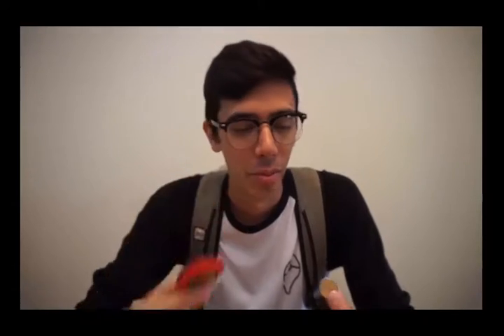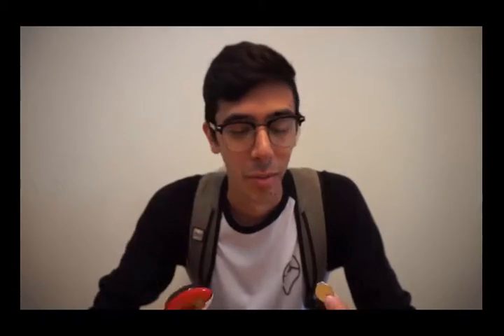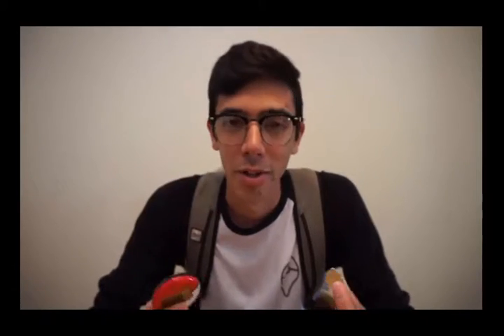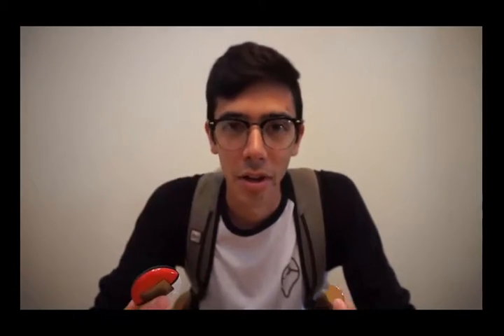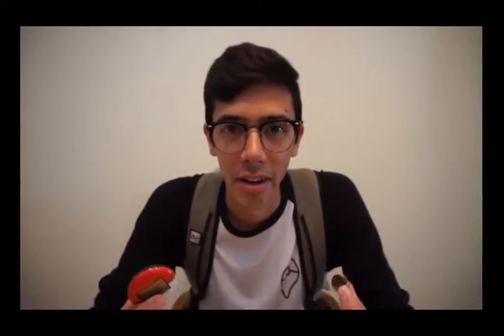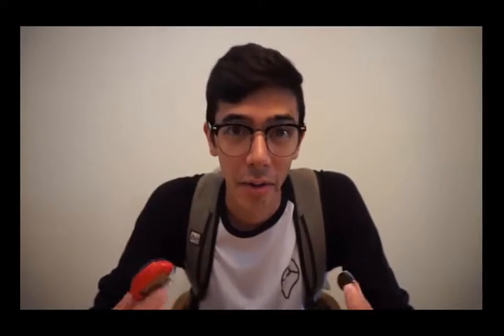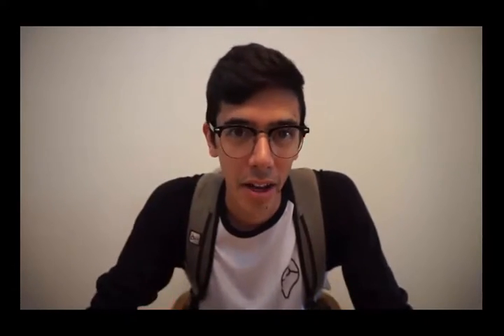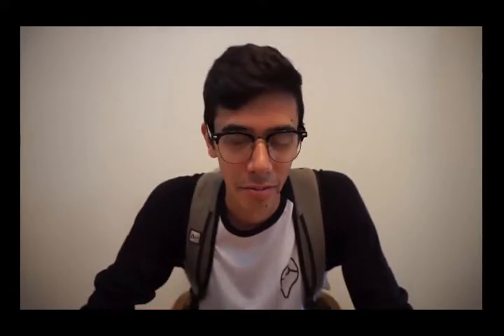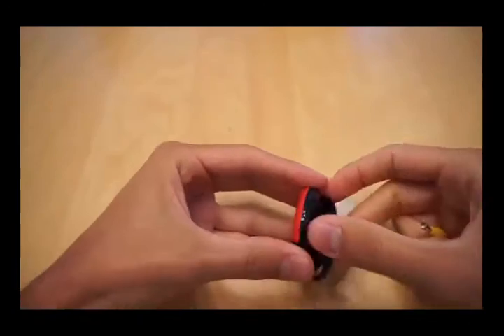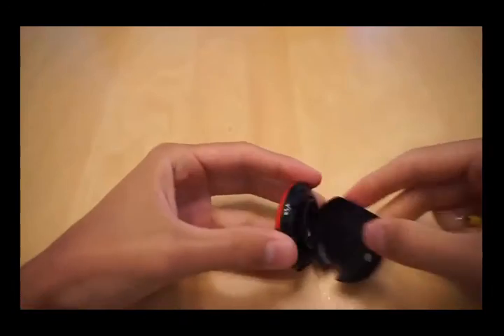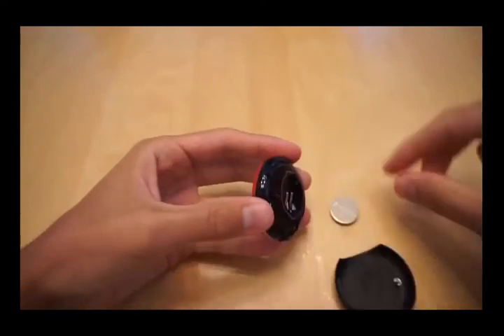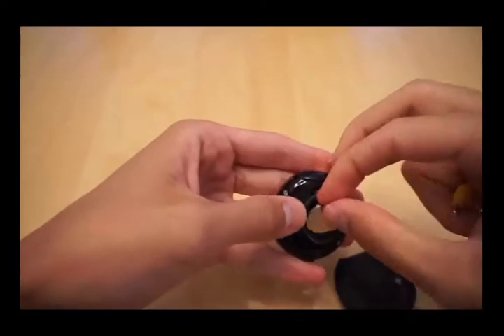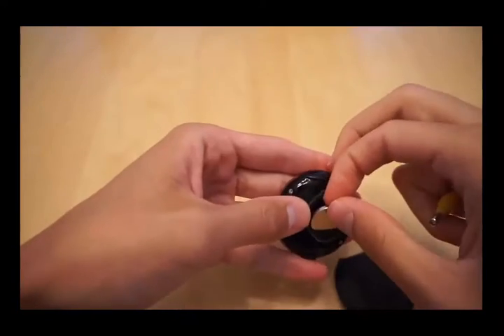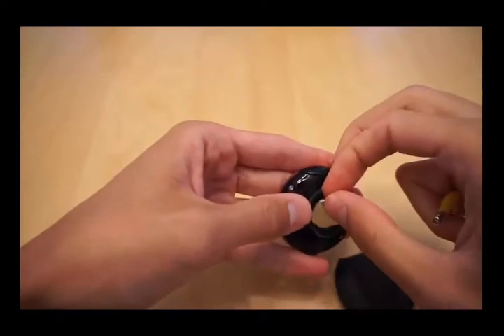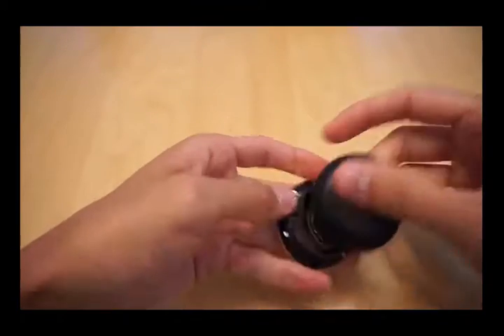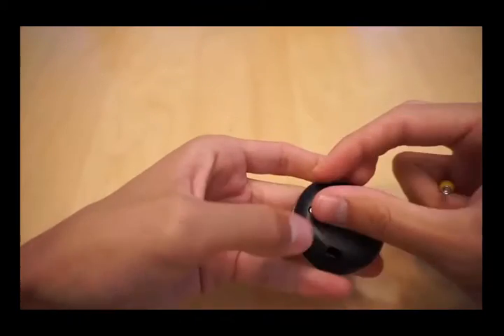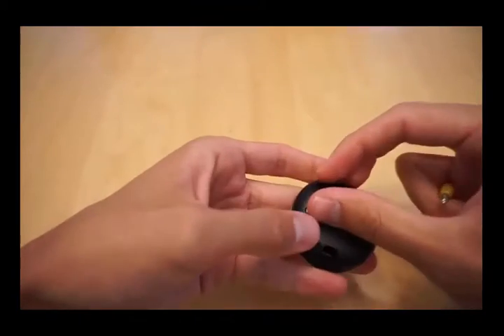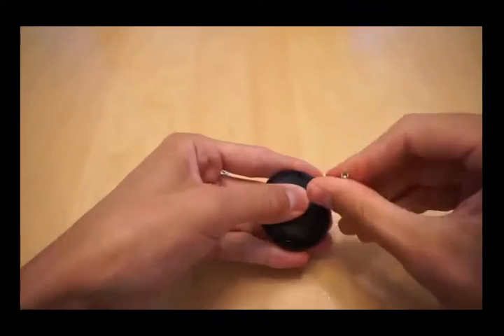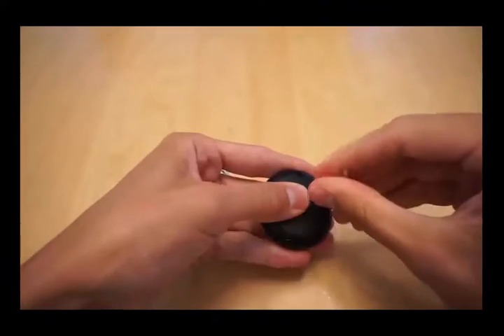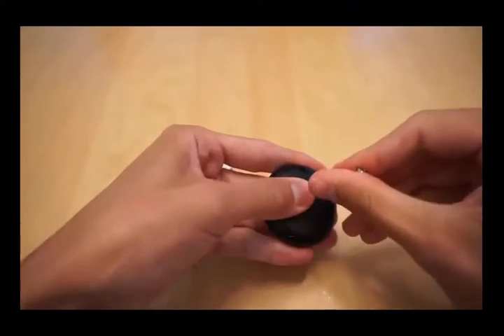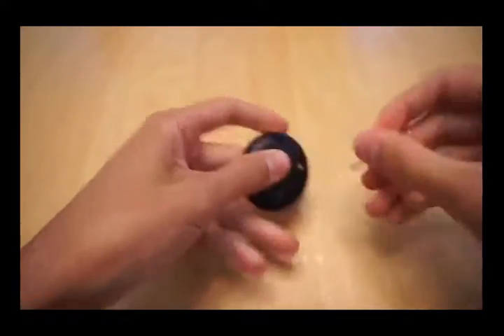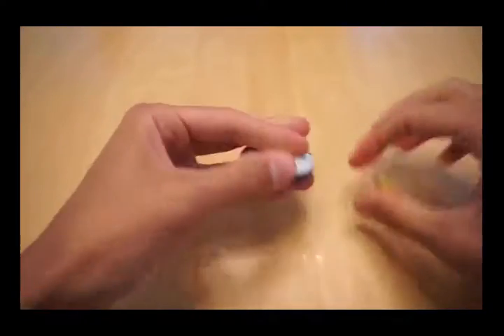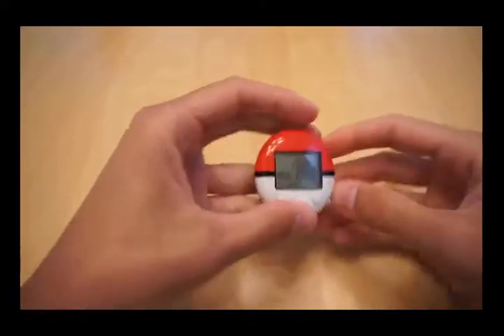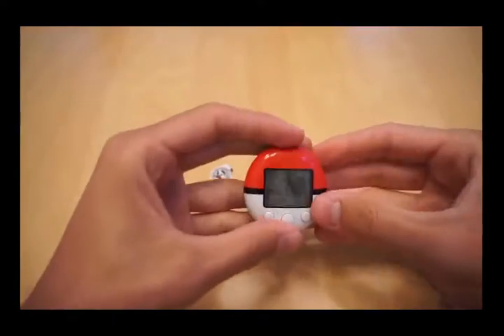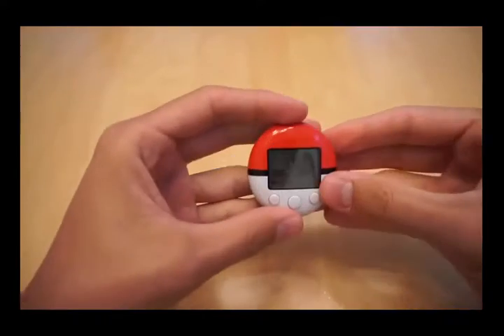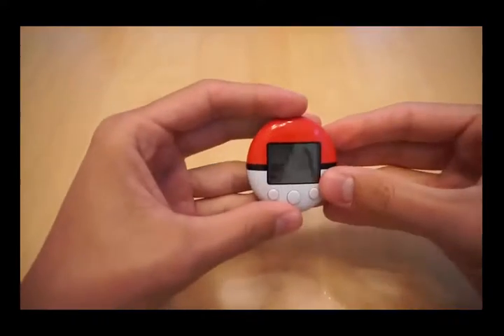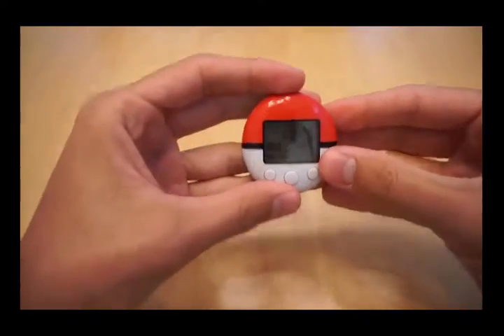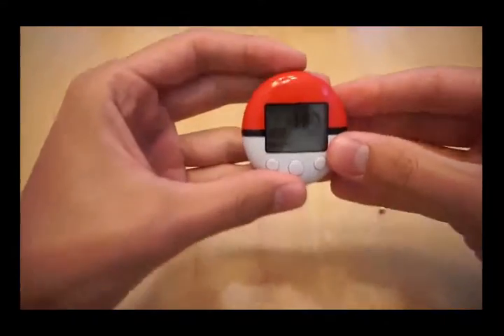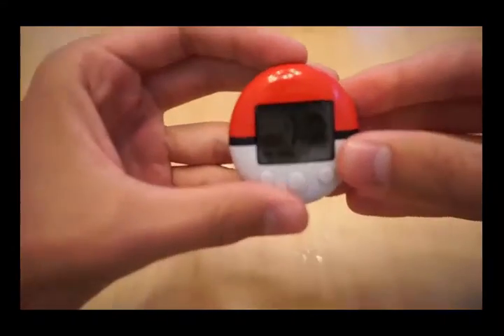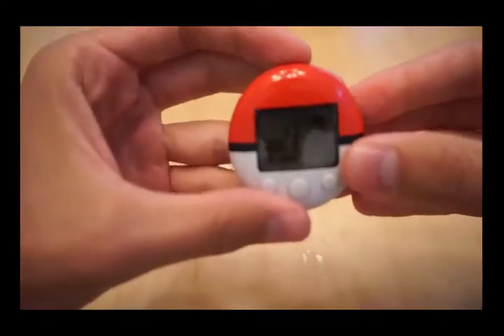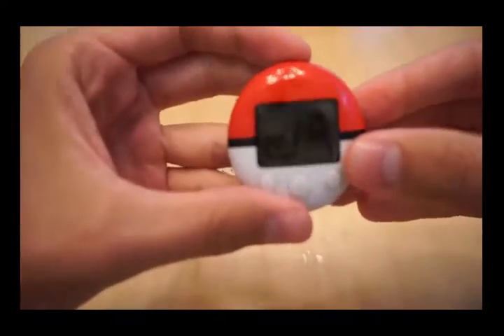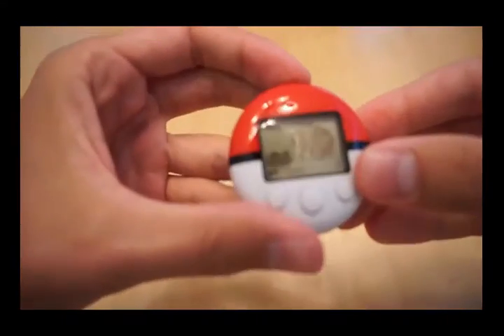But I'm gonna turn it on and find out. Oh, it's Tauros.